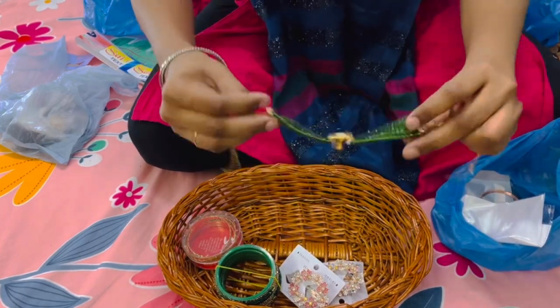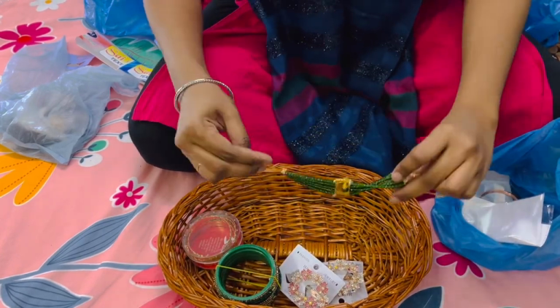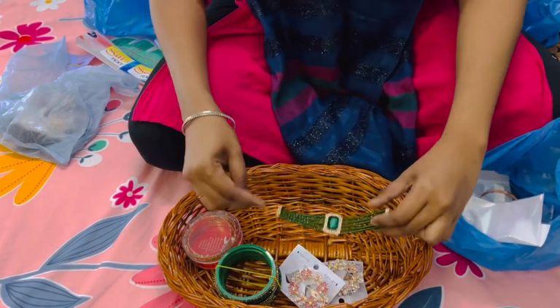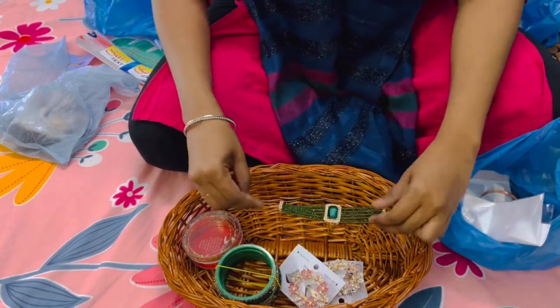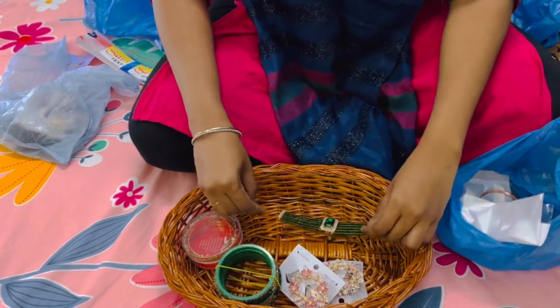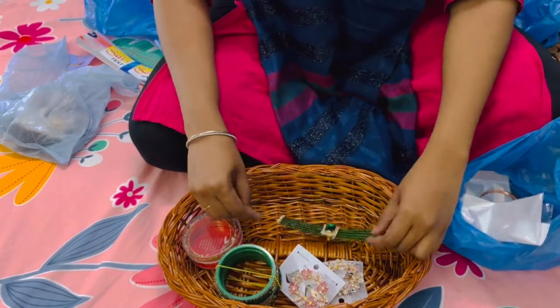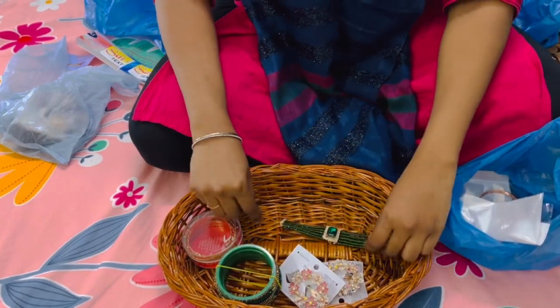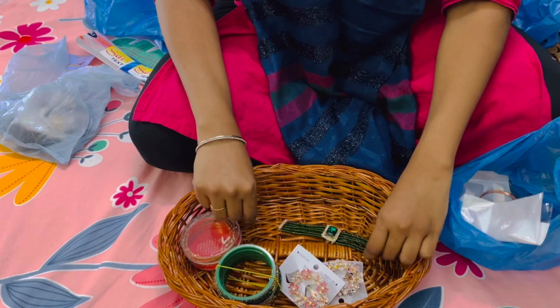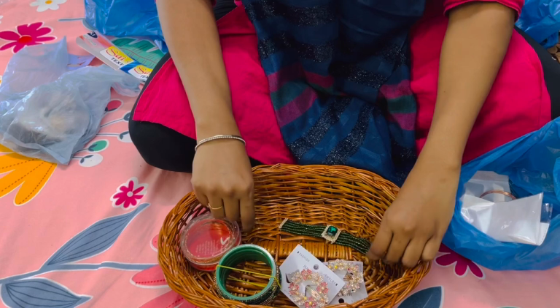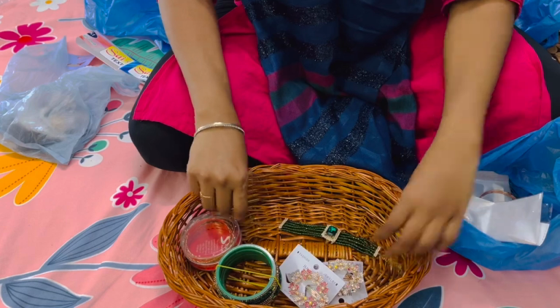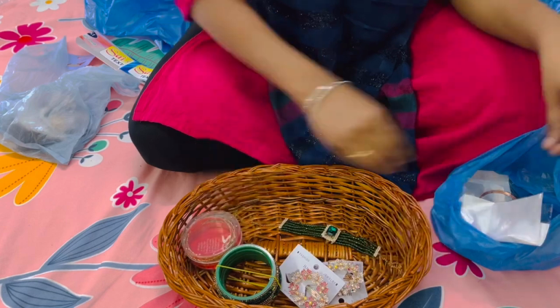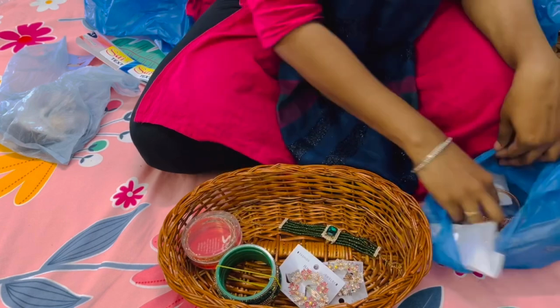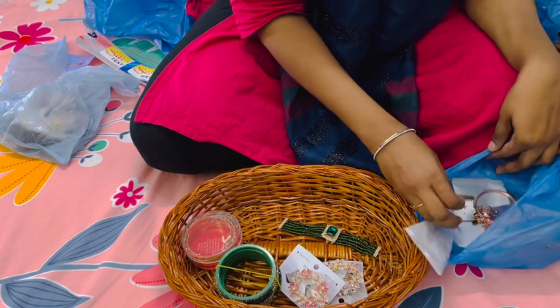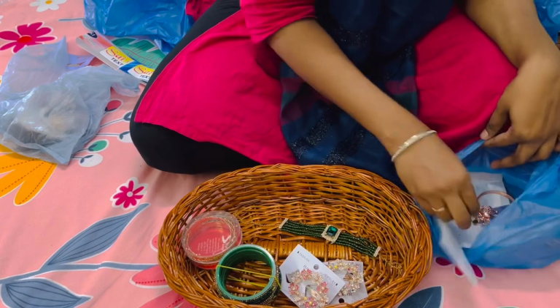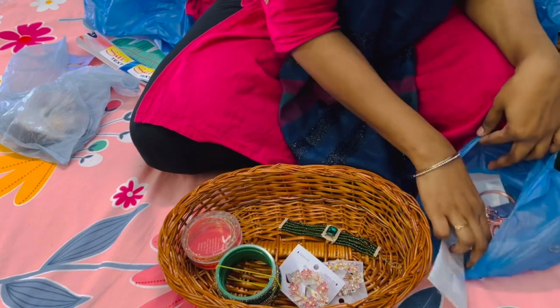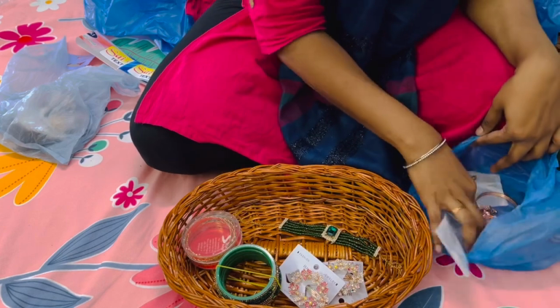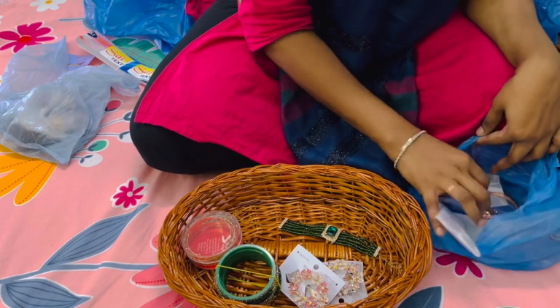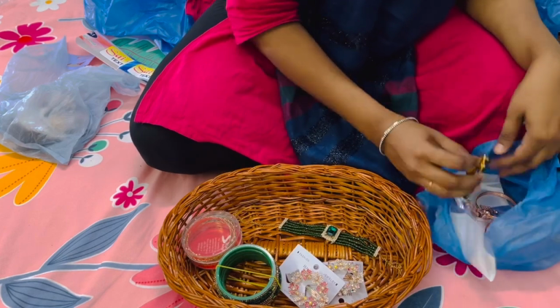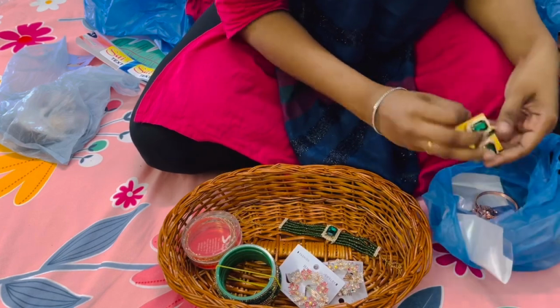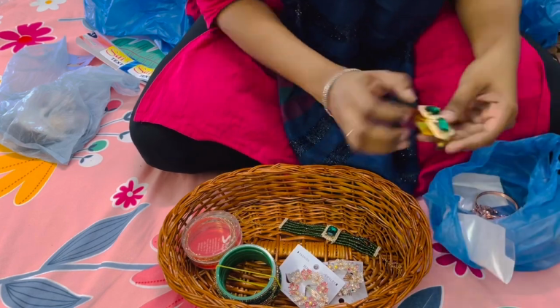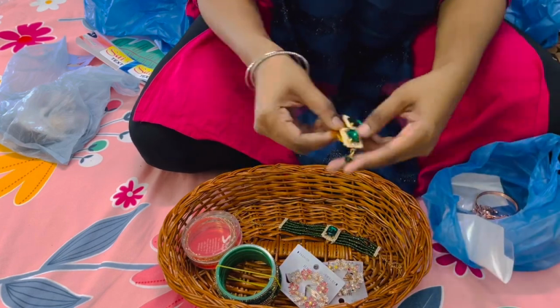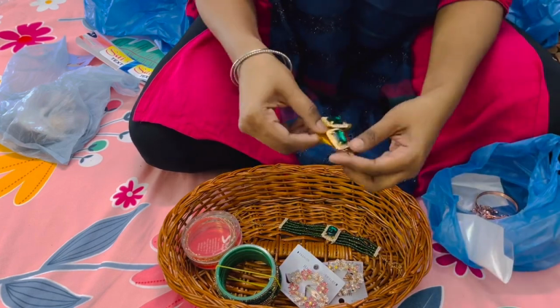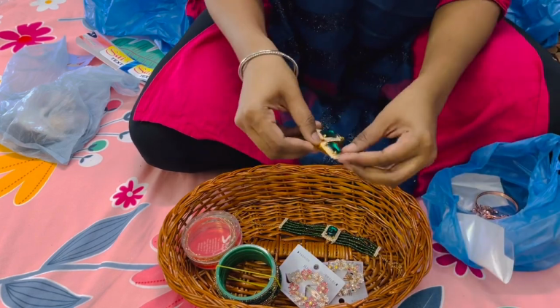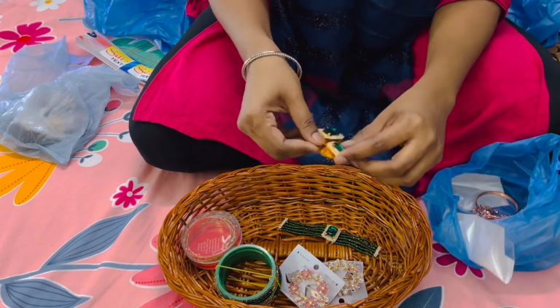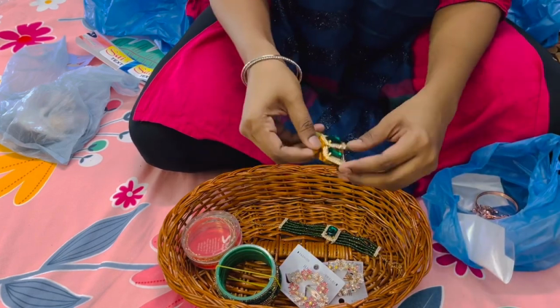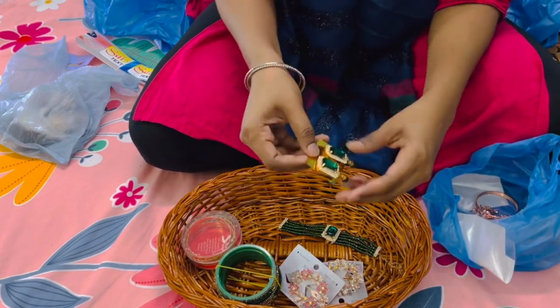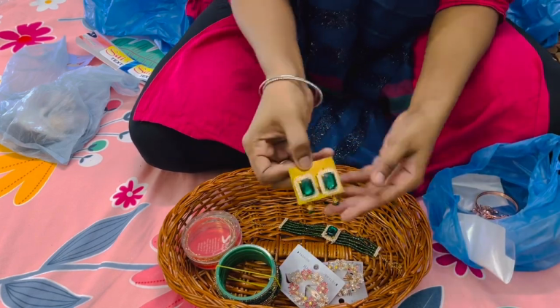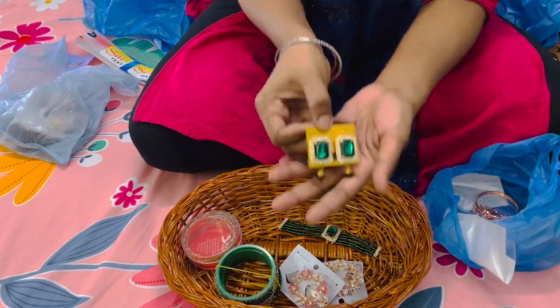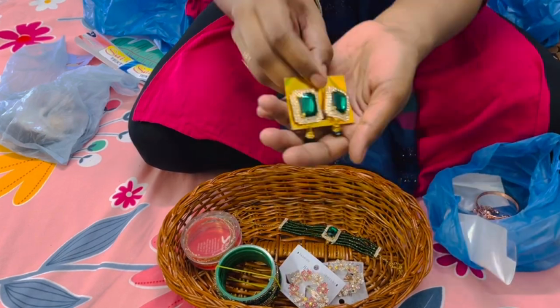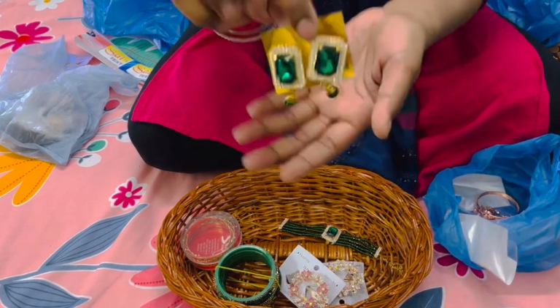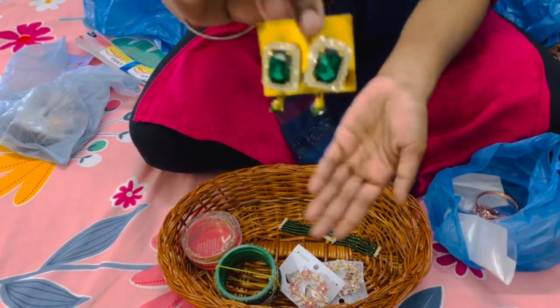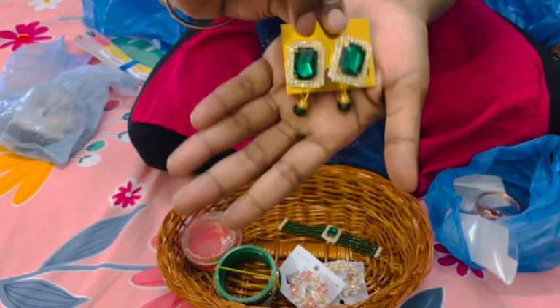I have a choker with two earrings — this set is for Rs. 160, and this one is for my green color dress.